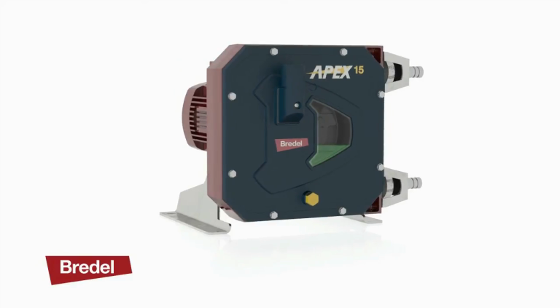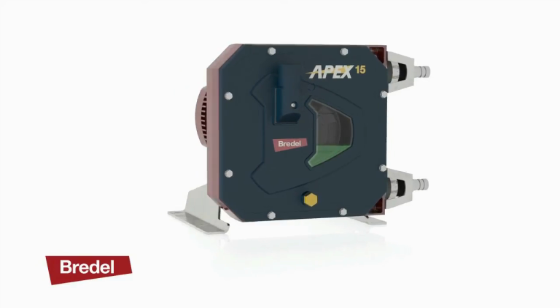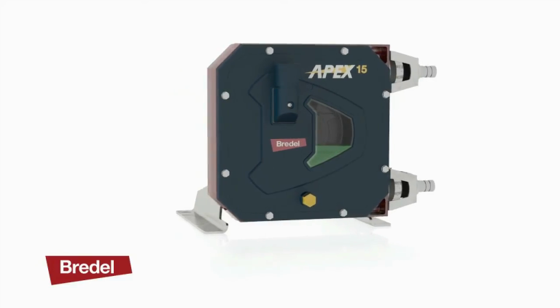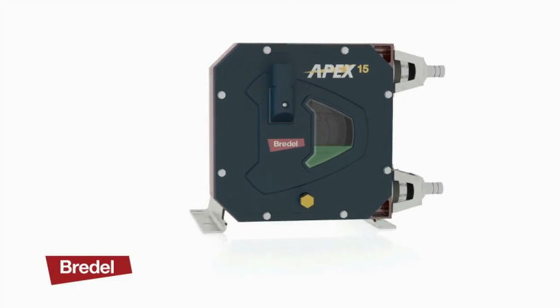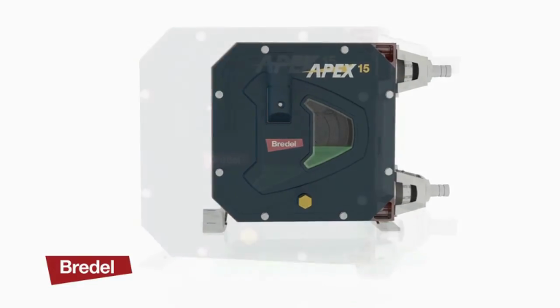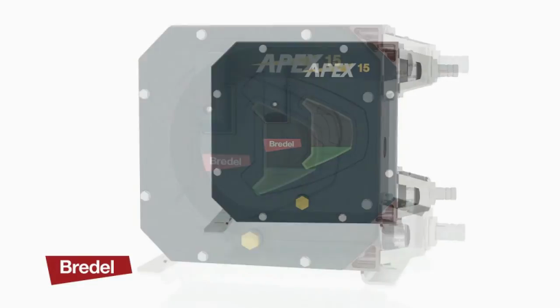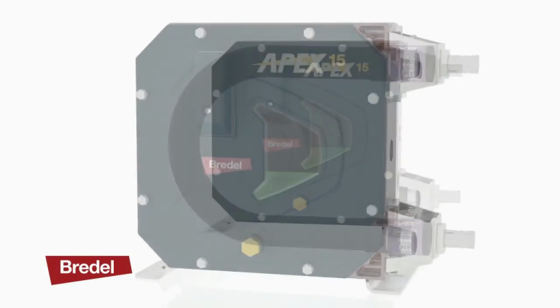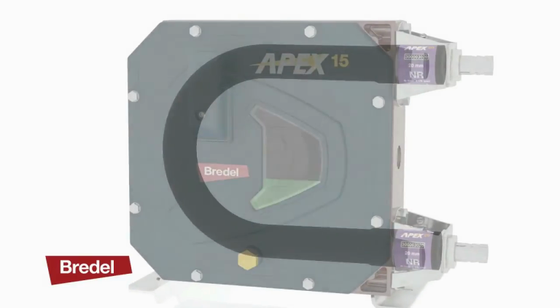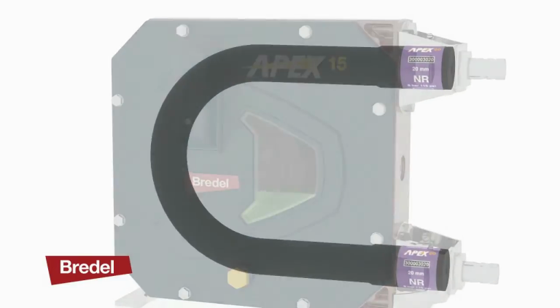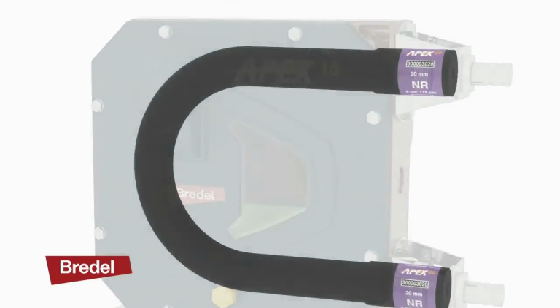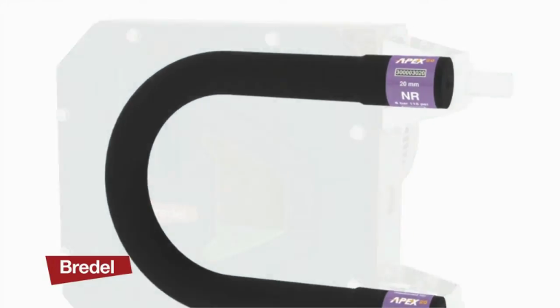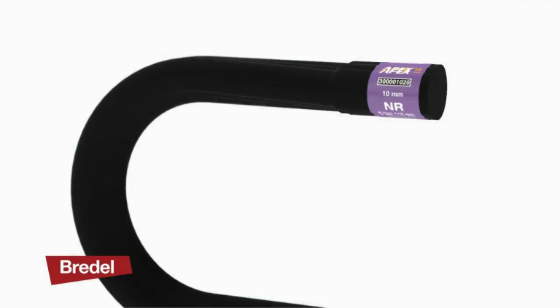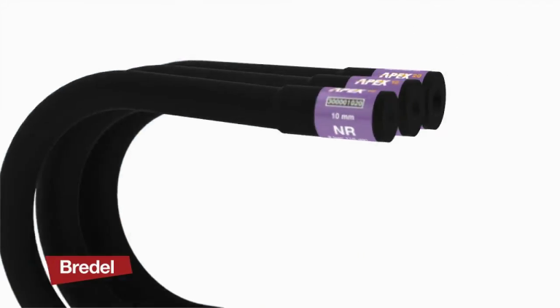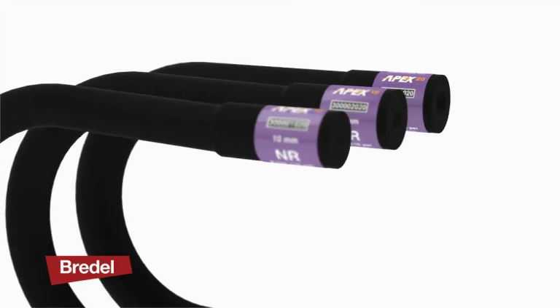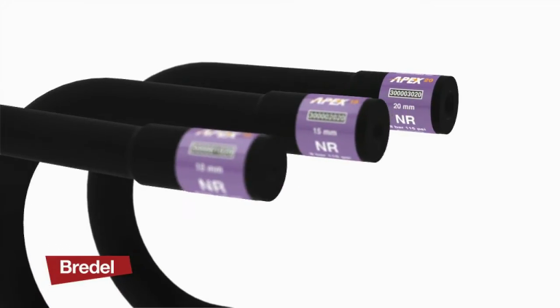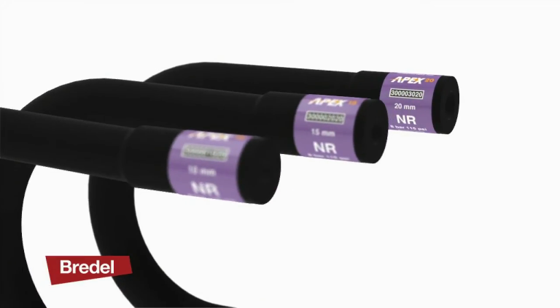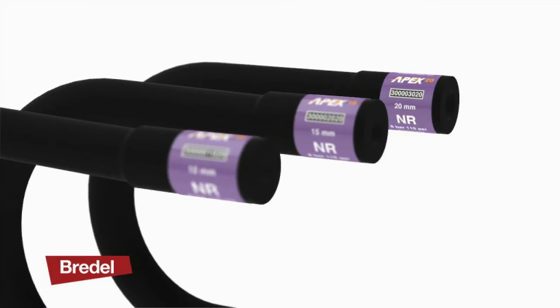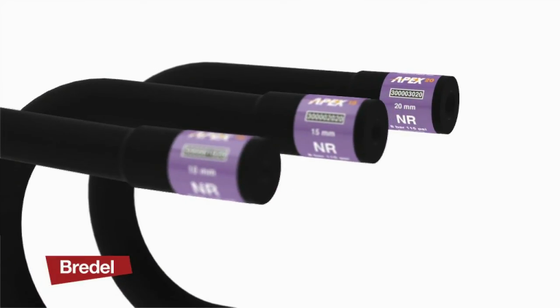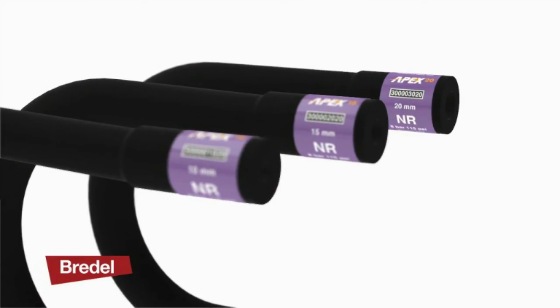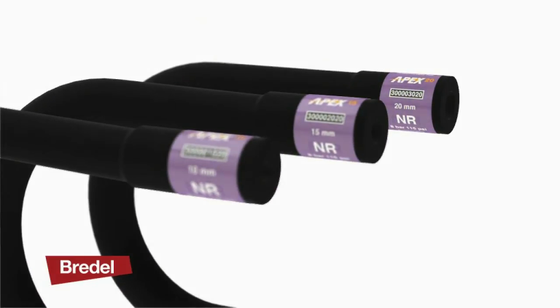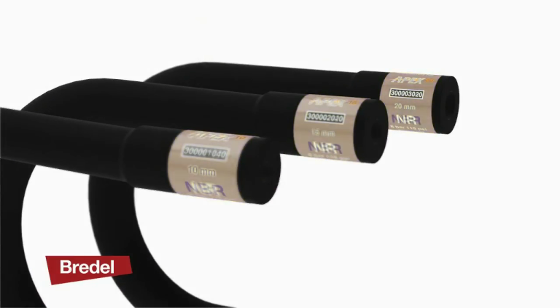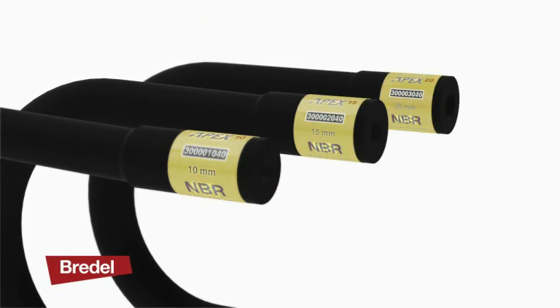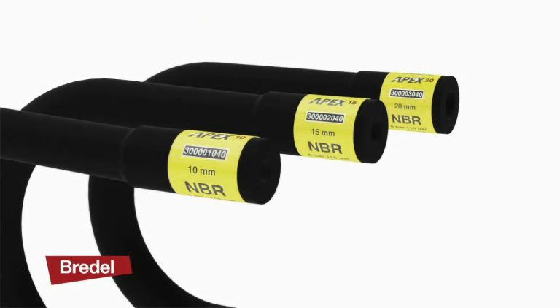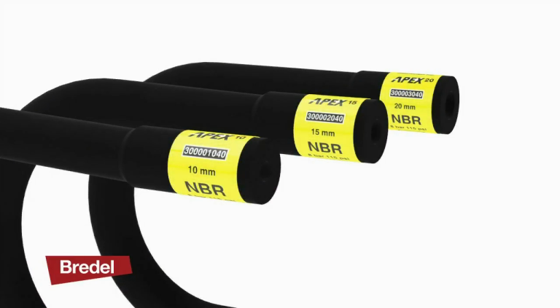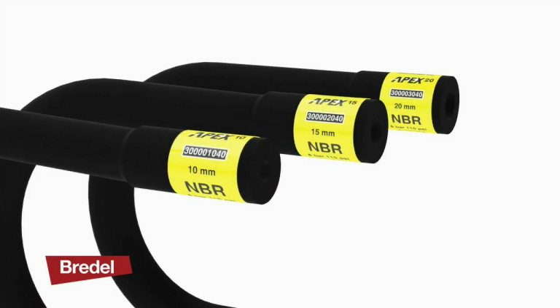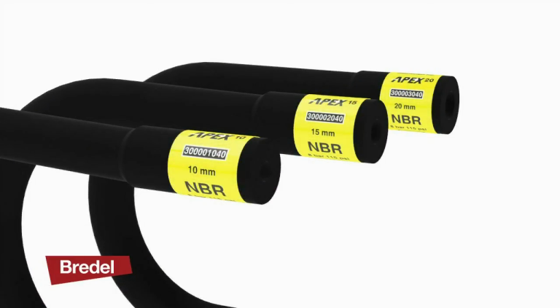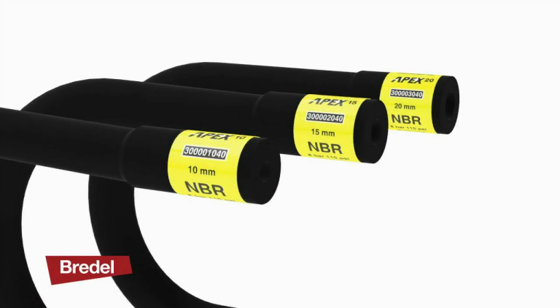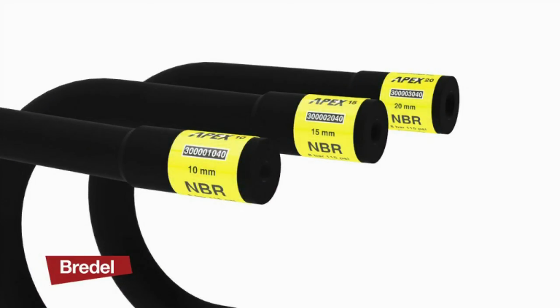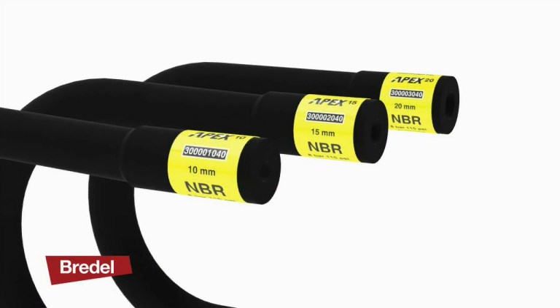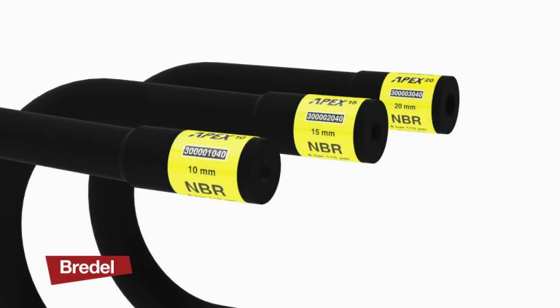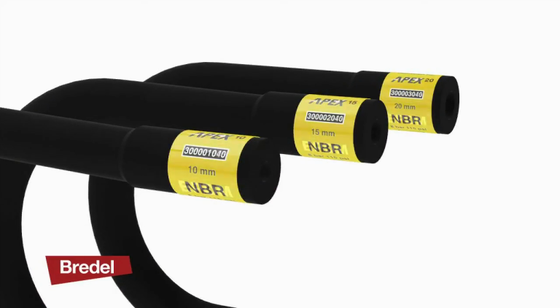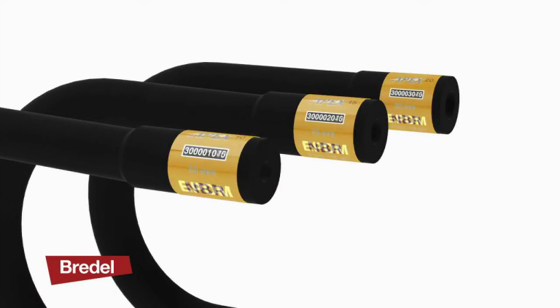The pump body can be adjusted for three different hose sizes, enabling the pump flow rate to be easily changed.